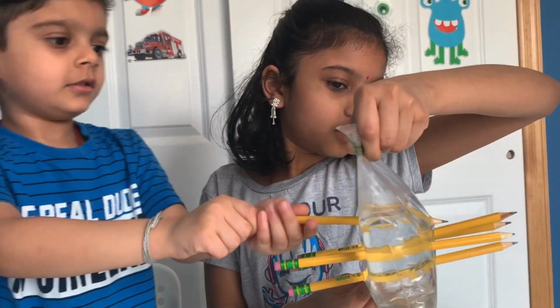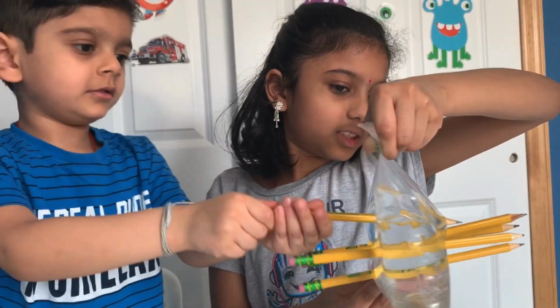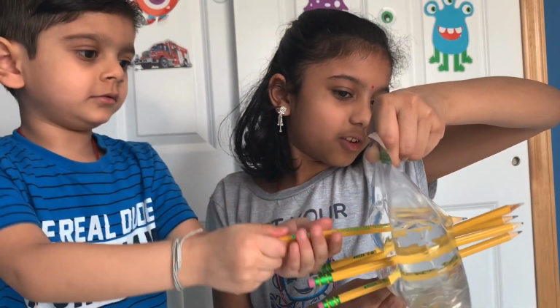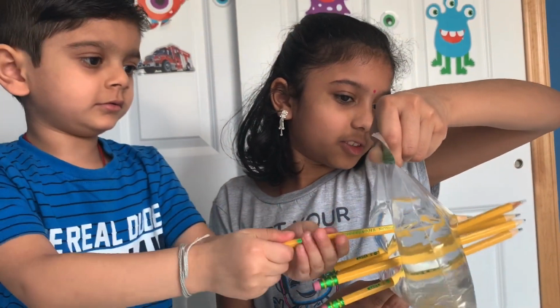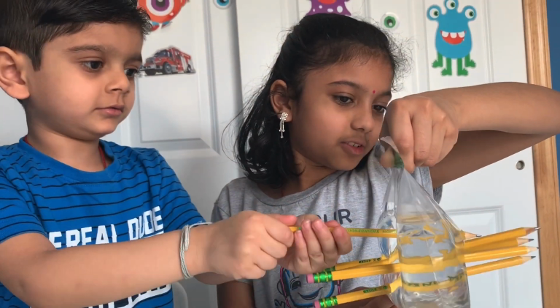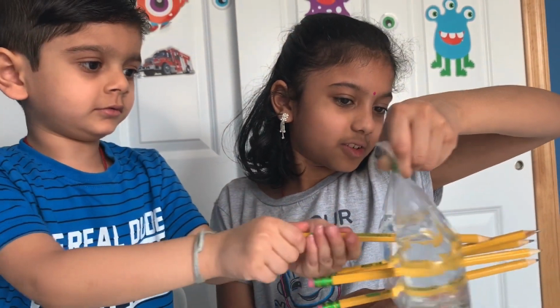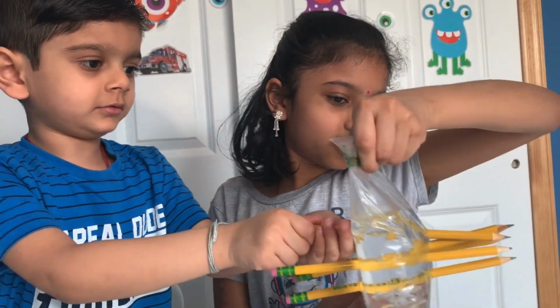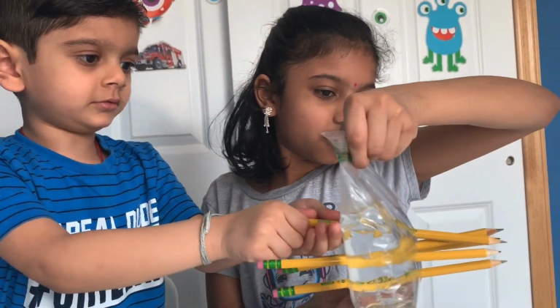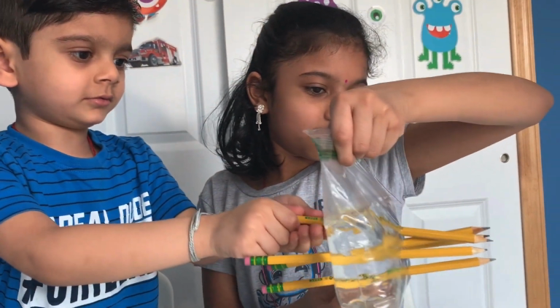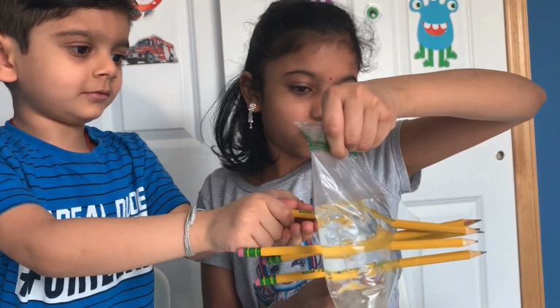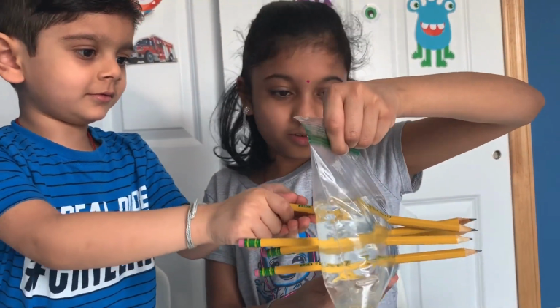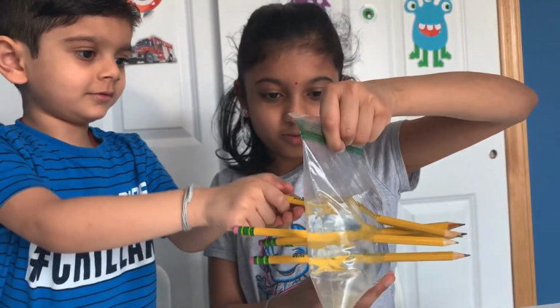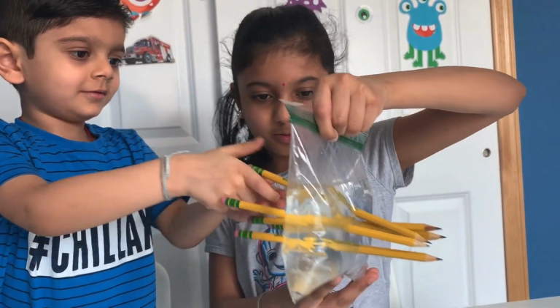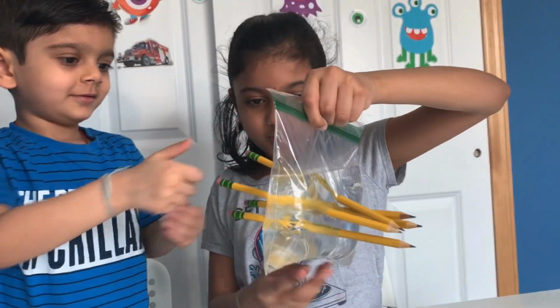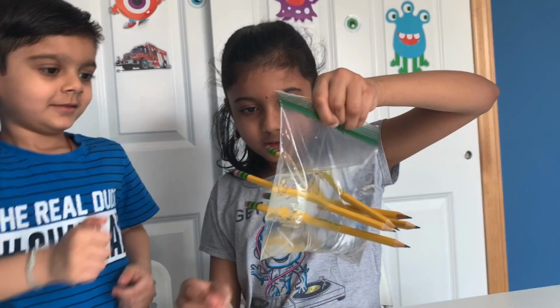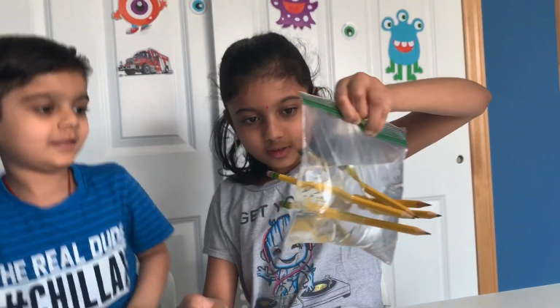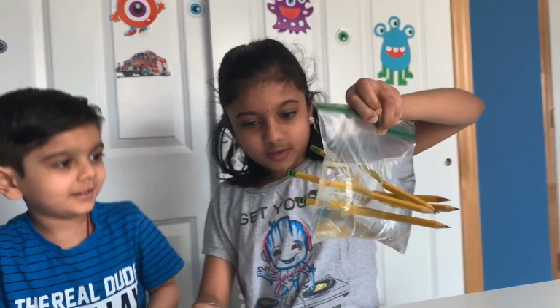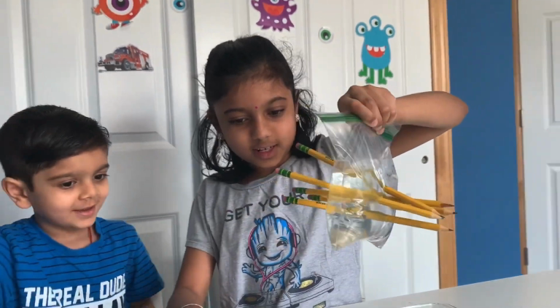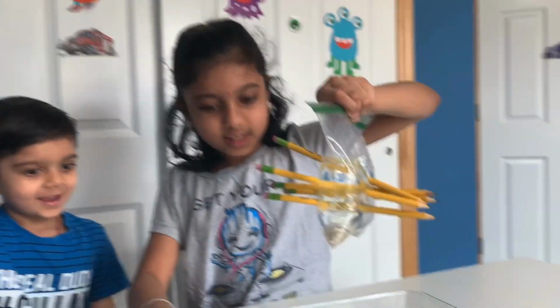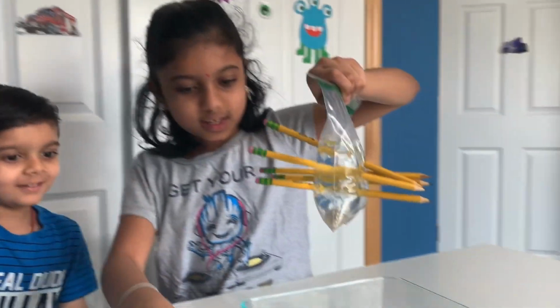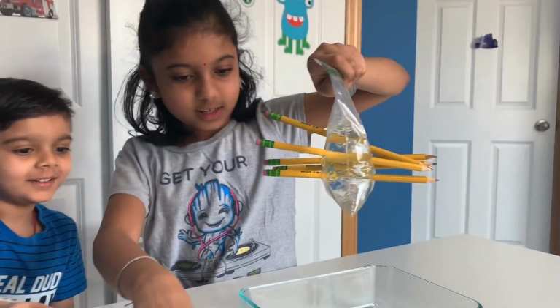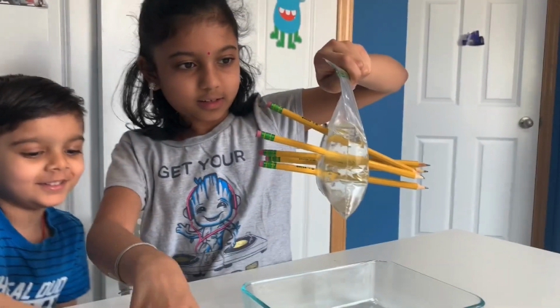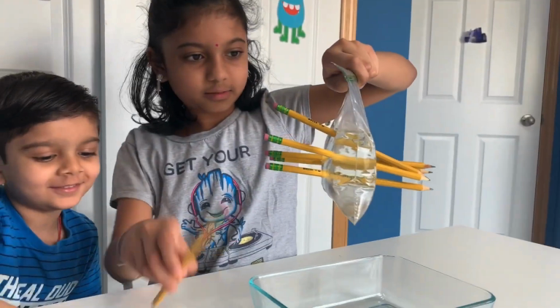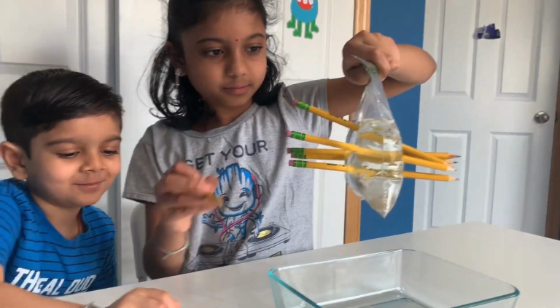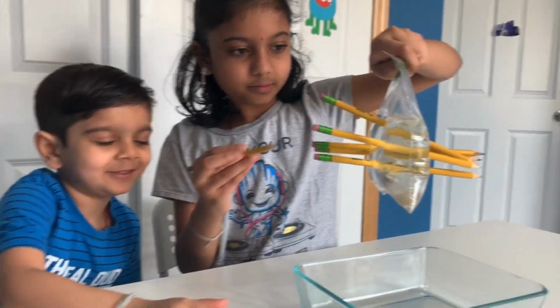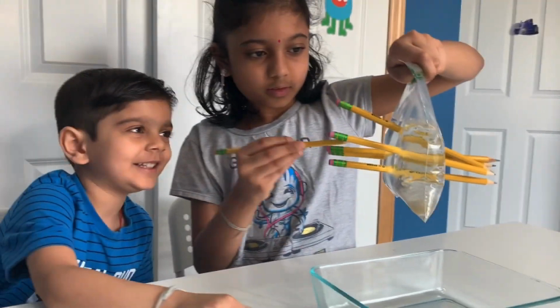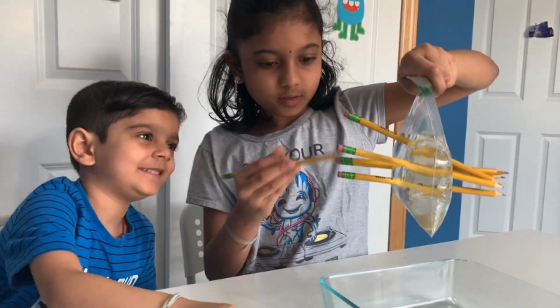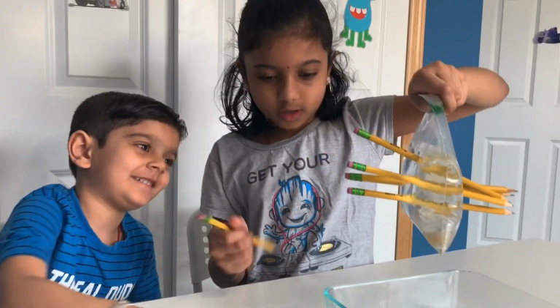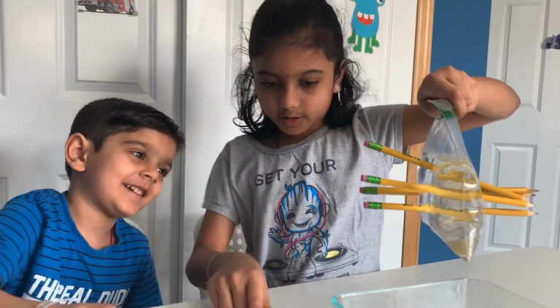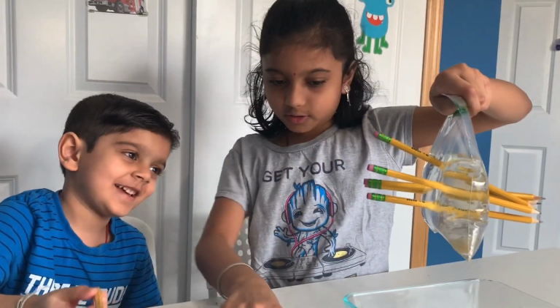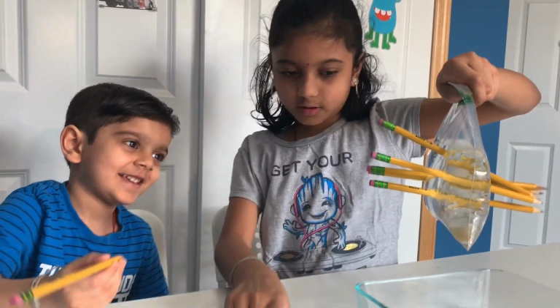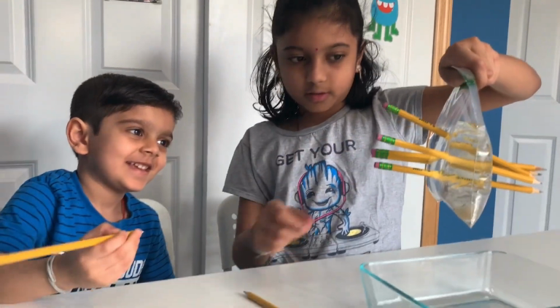It's going through, it's going through! Whoa, you did it! I want to do it one more time. You want to do it? Okay!